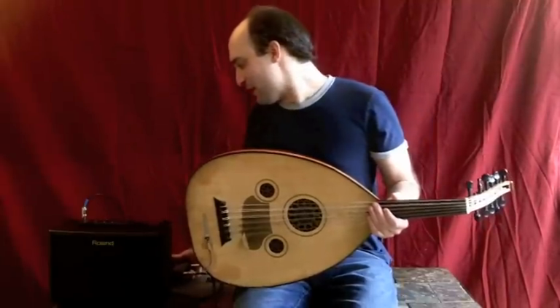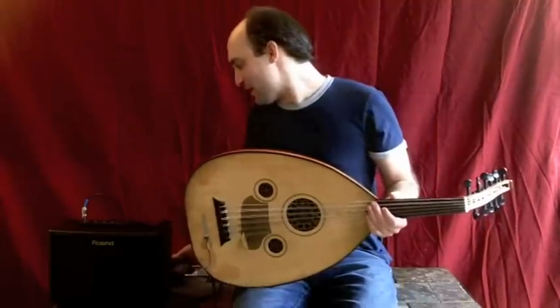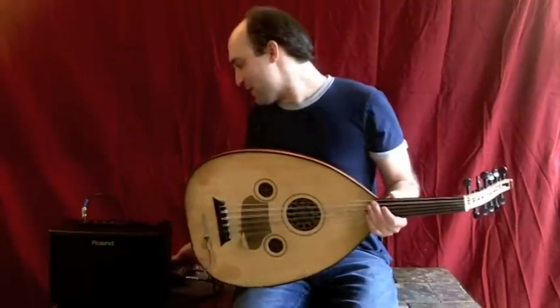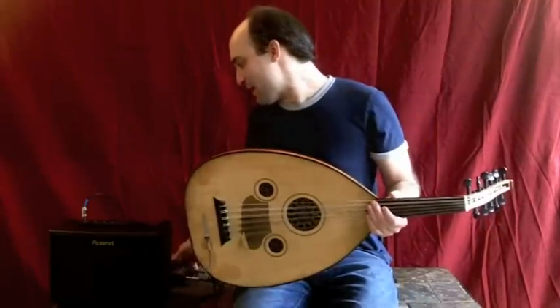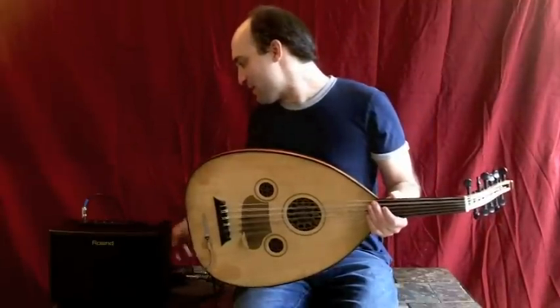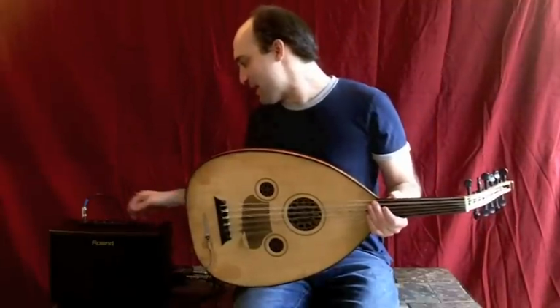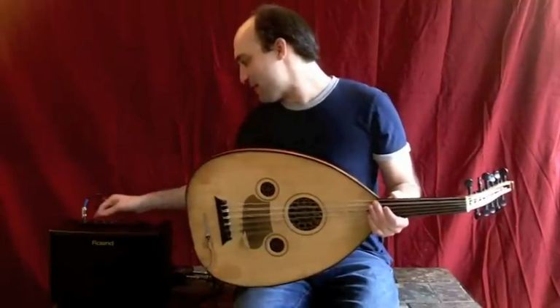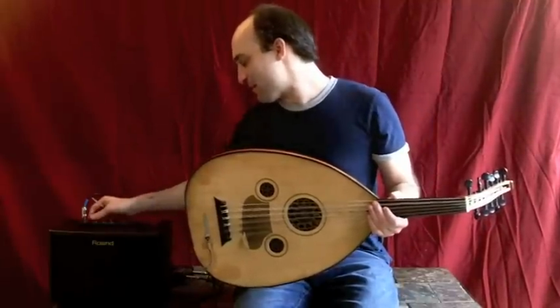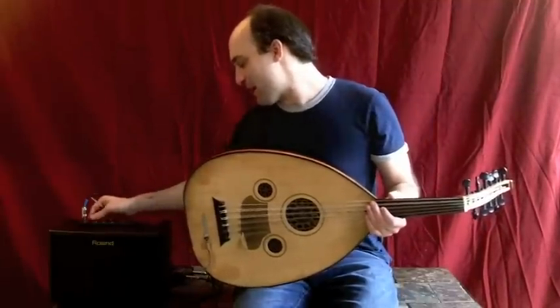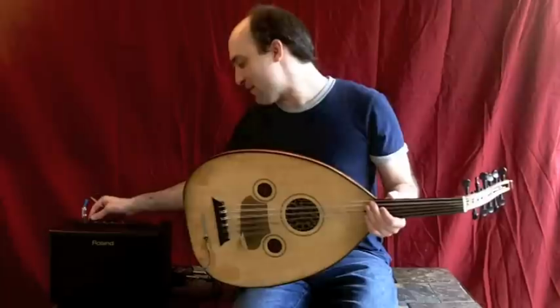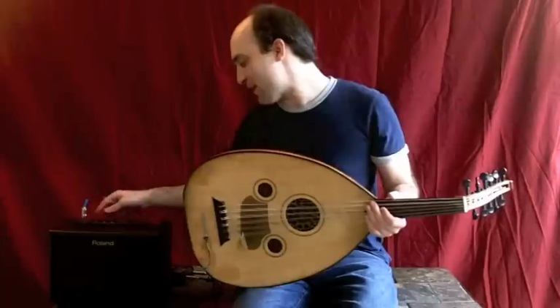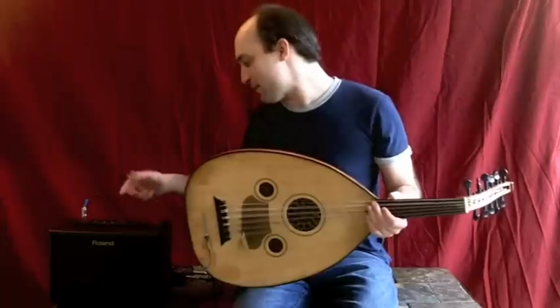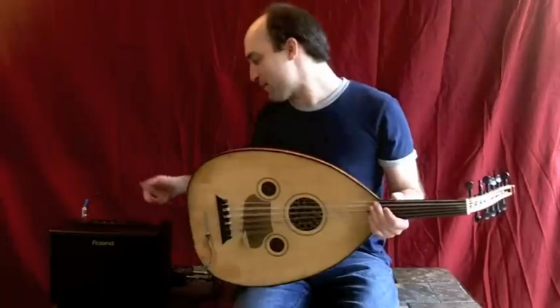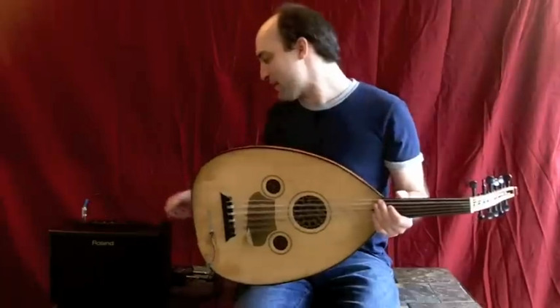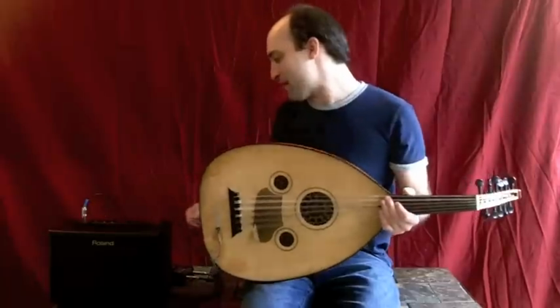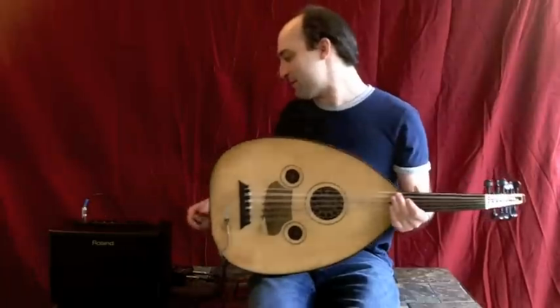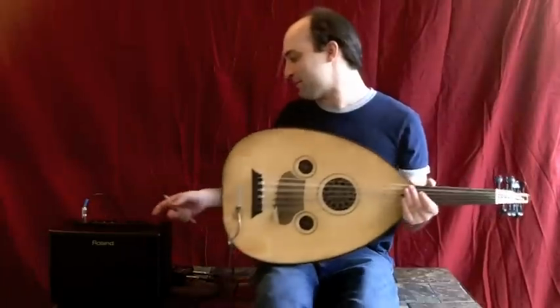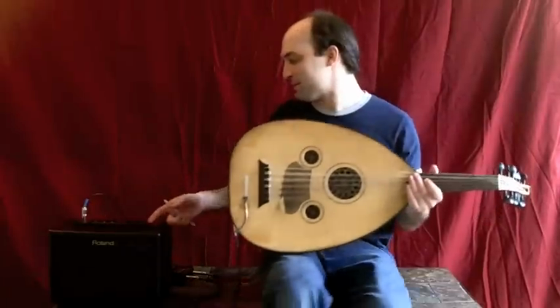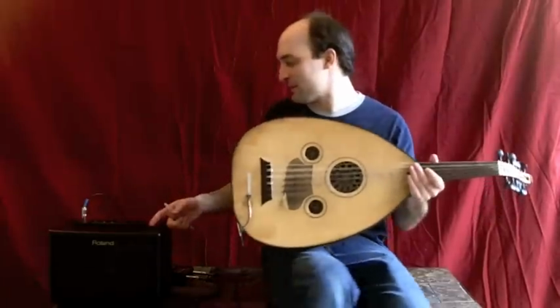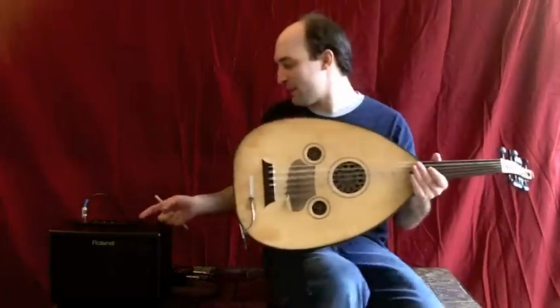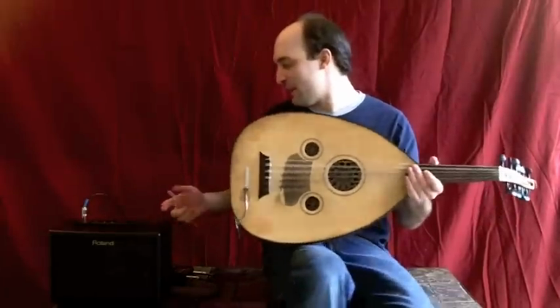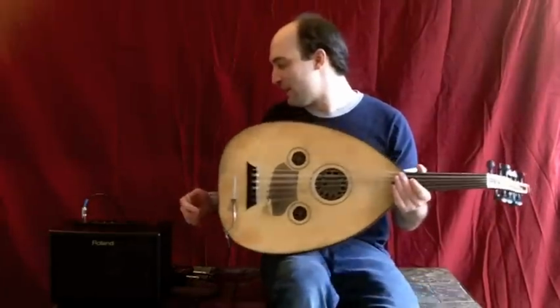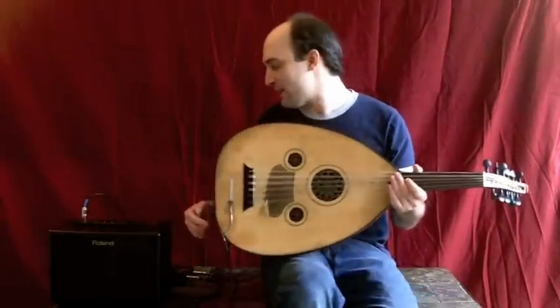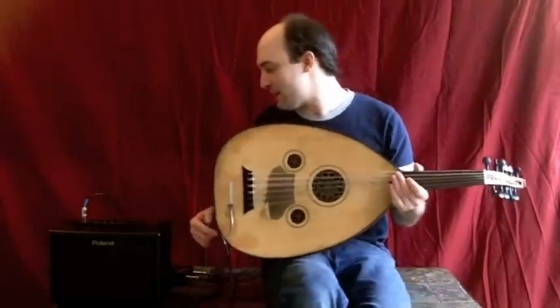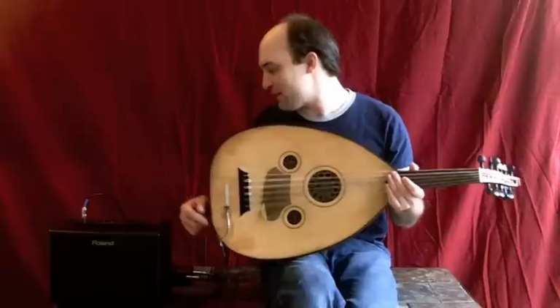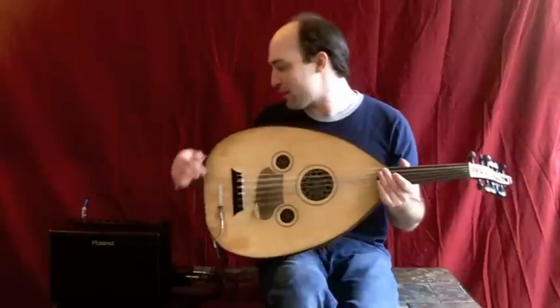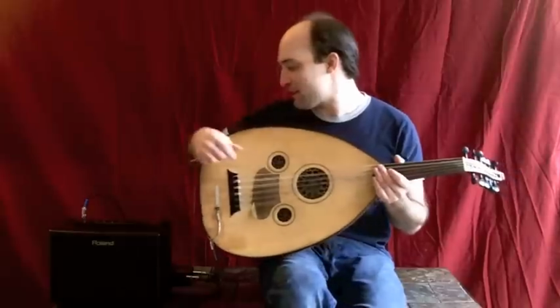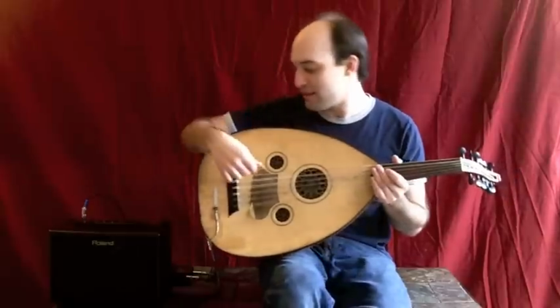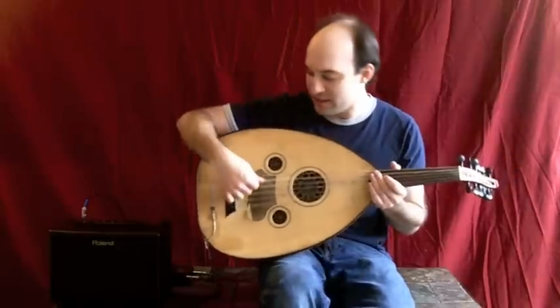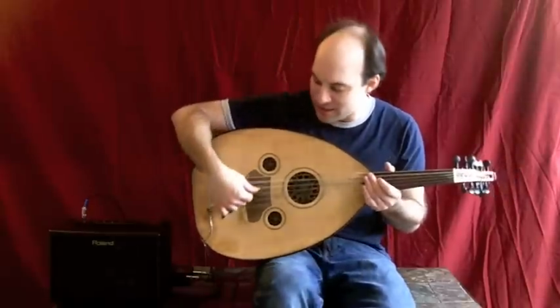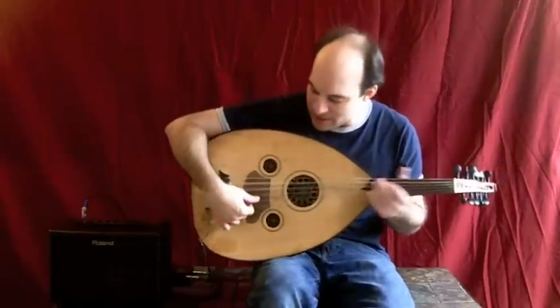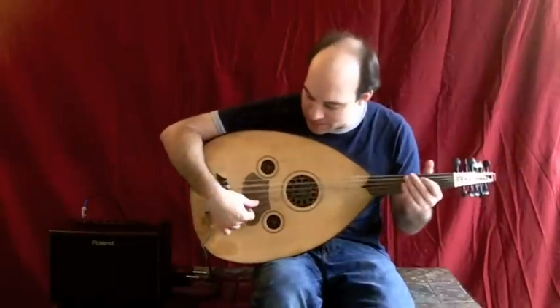And my amp is about at half volume now. Check this out — I think it sounds pretty good.